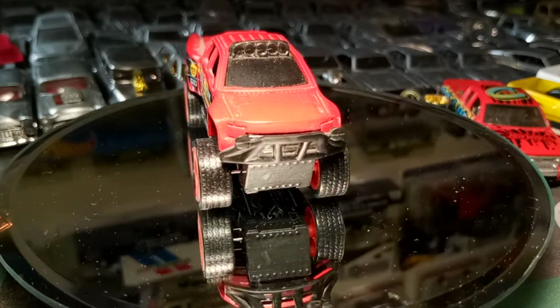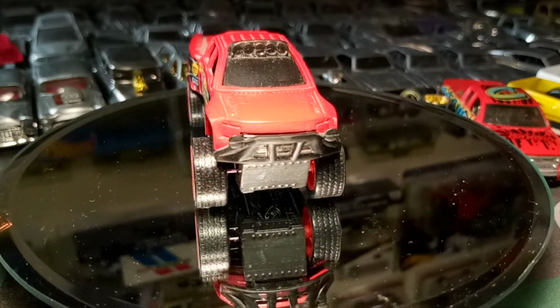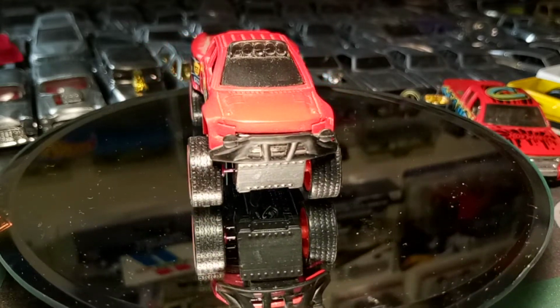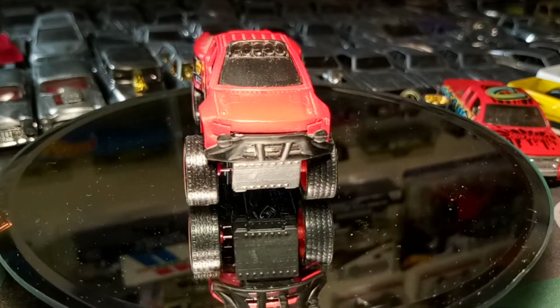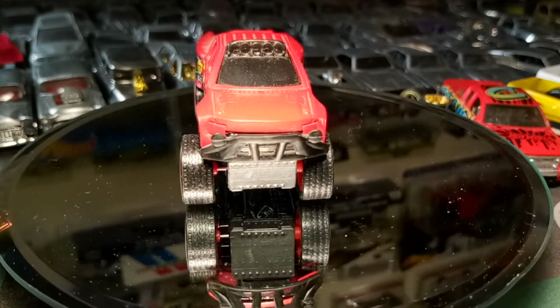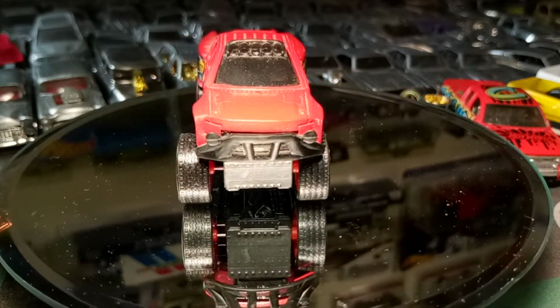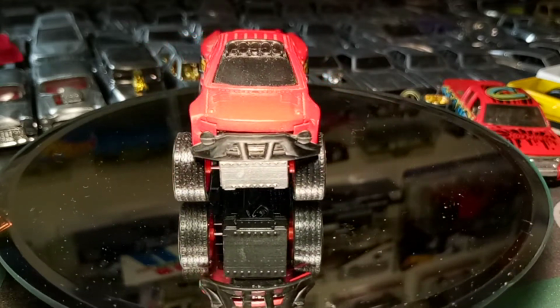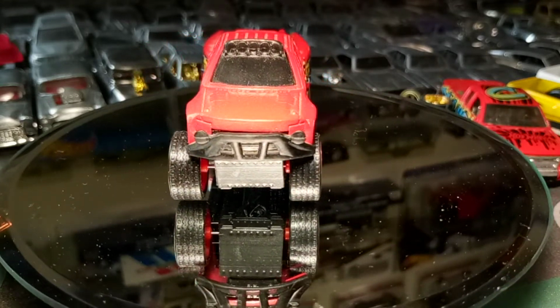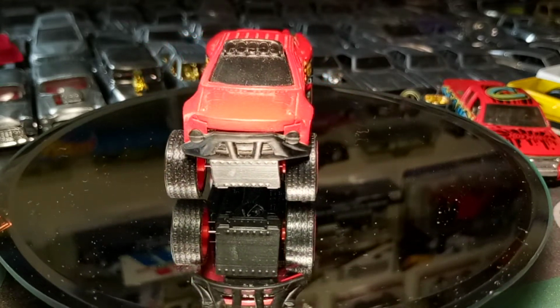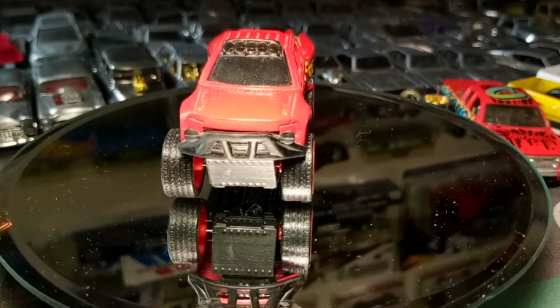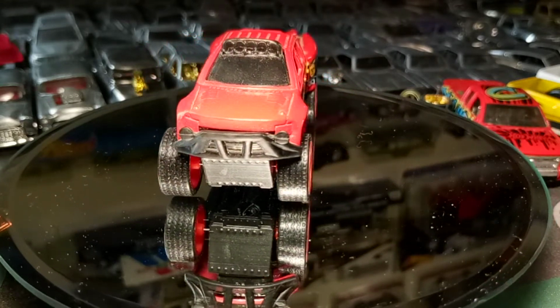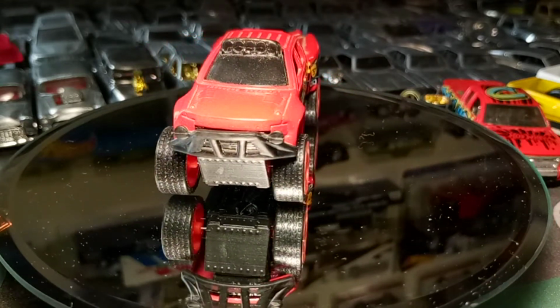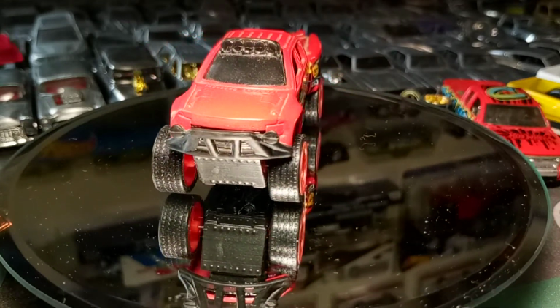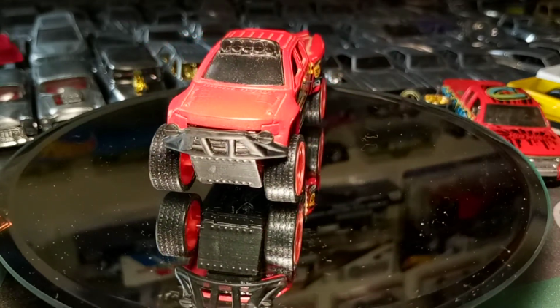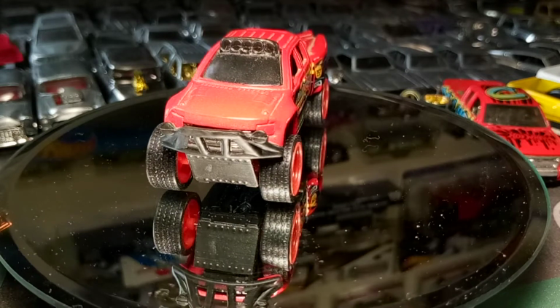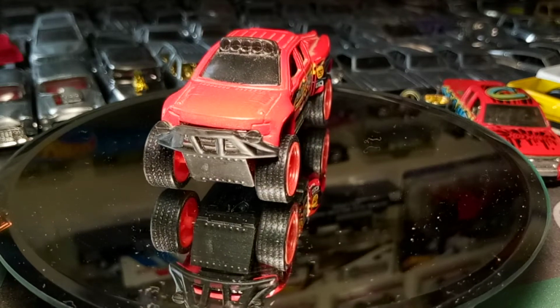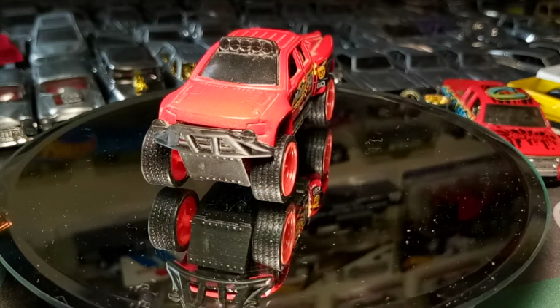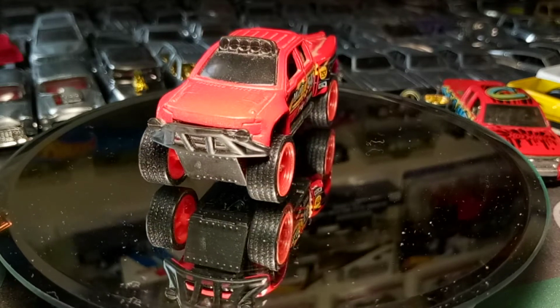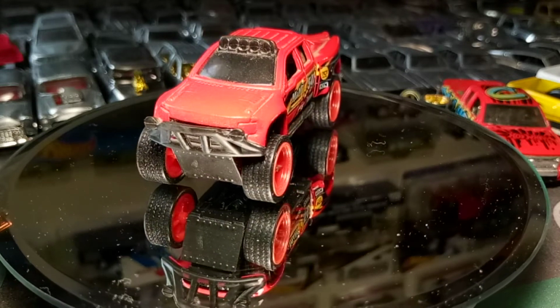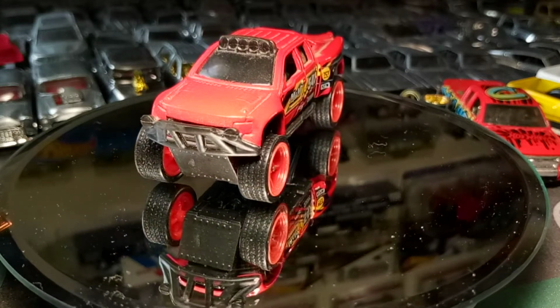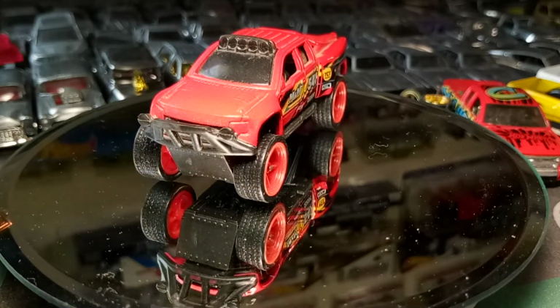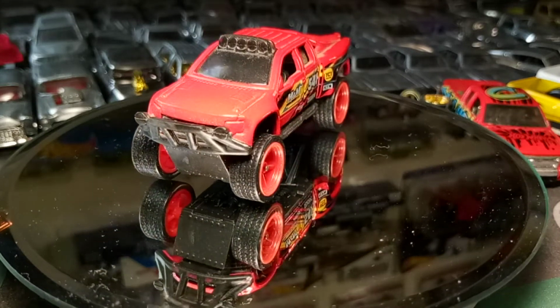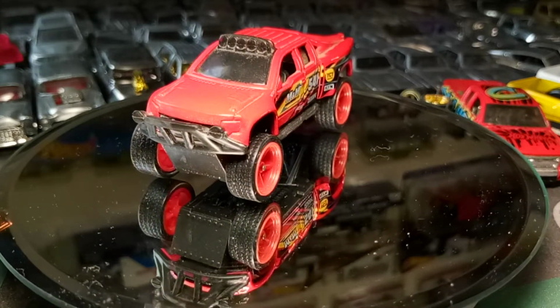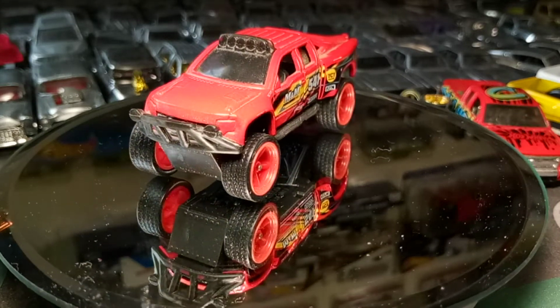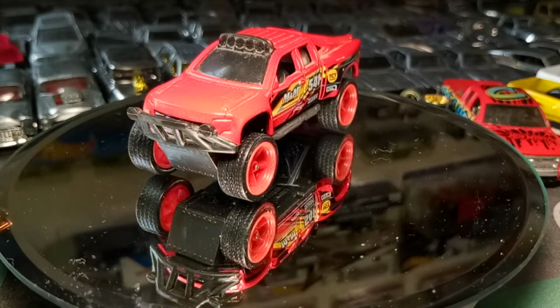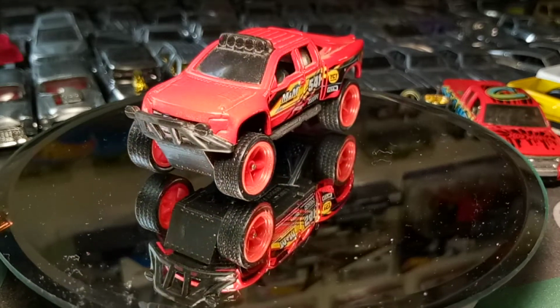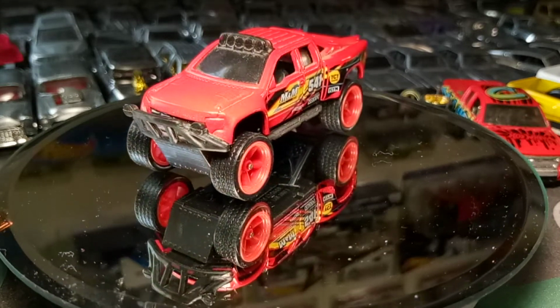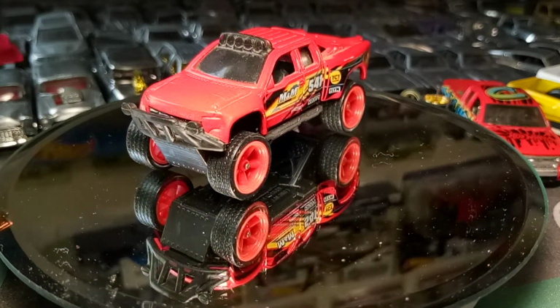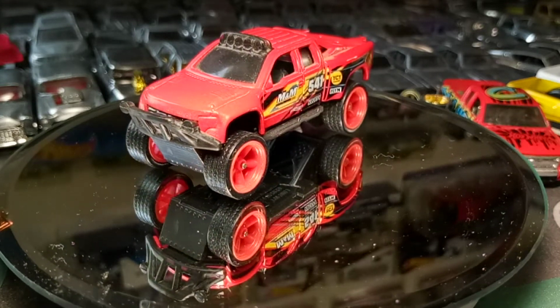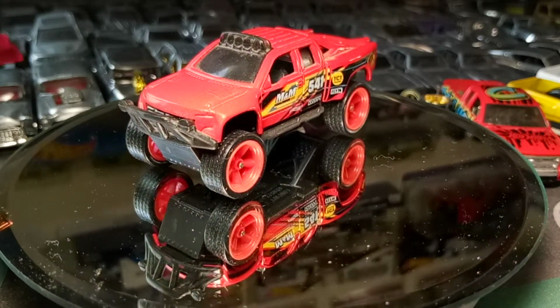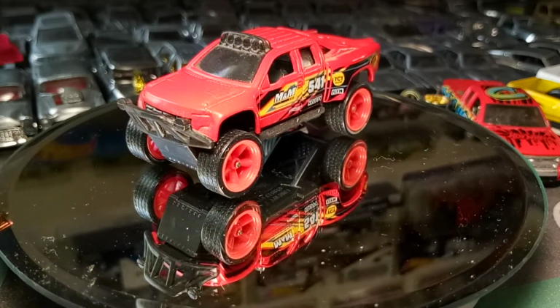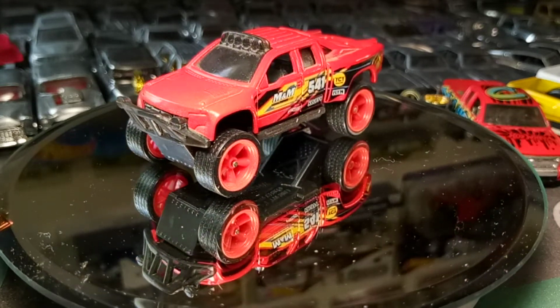I just wanna do a little wheel swap video today — well, a big little wheel swap video today.